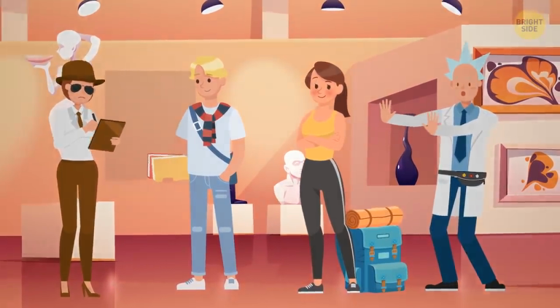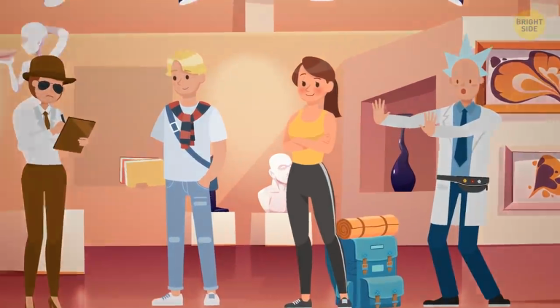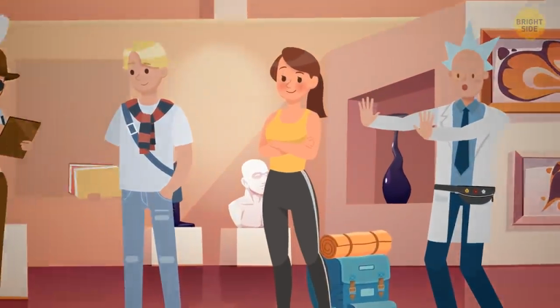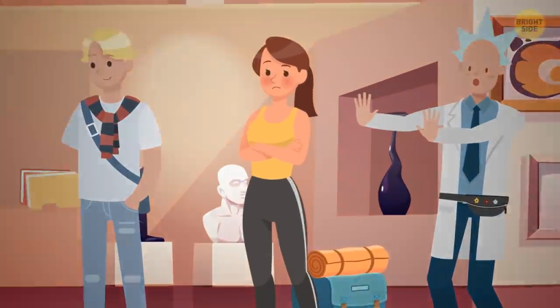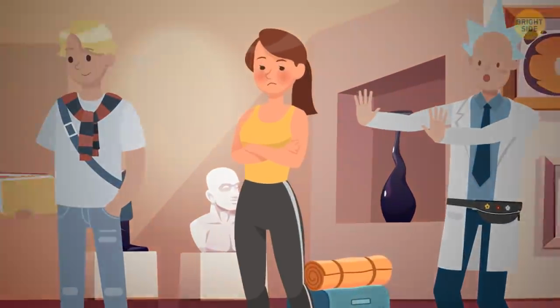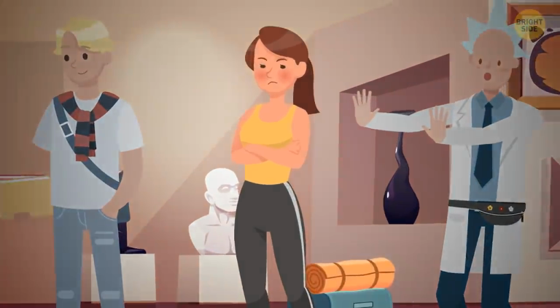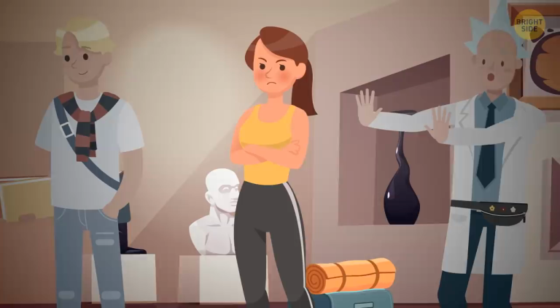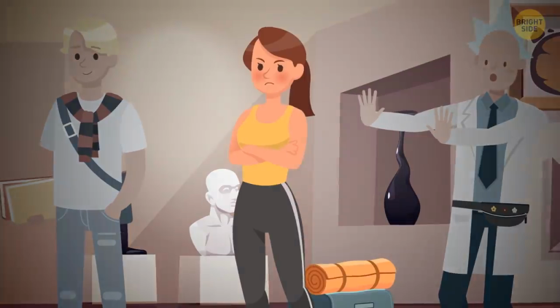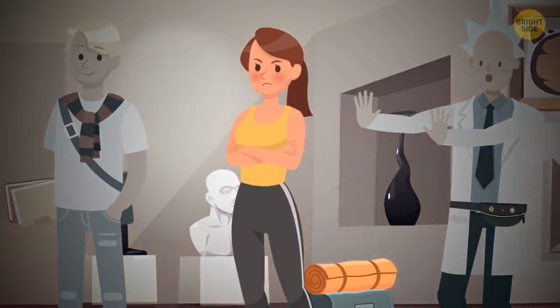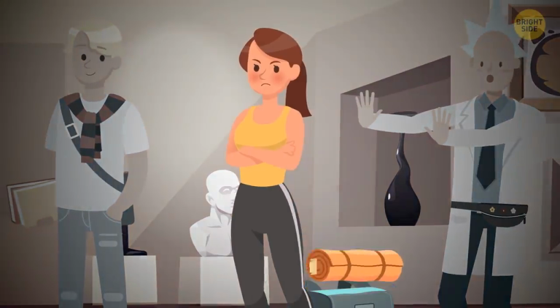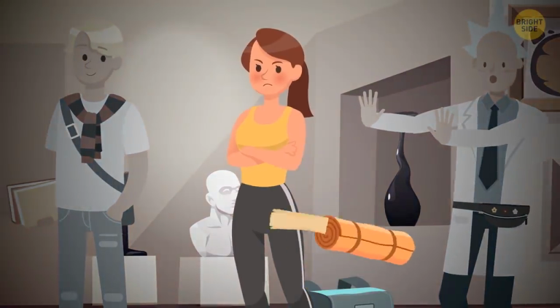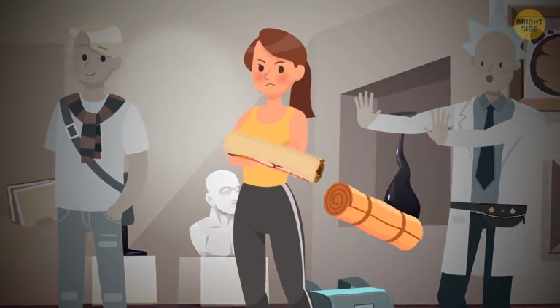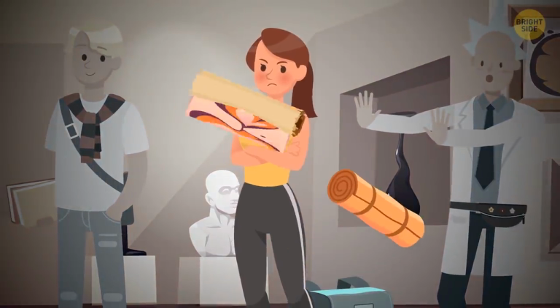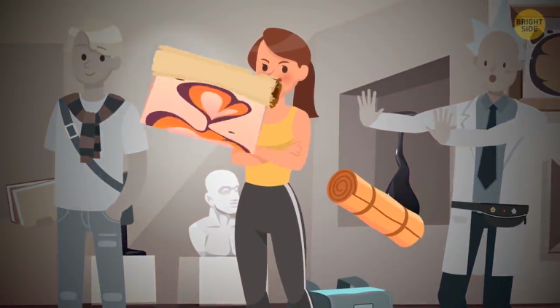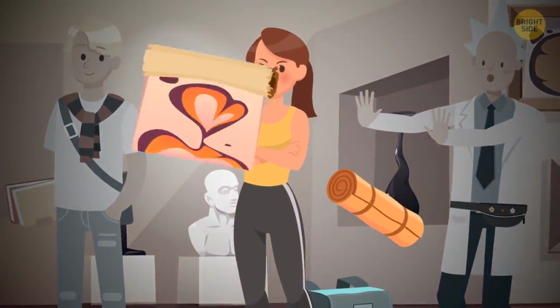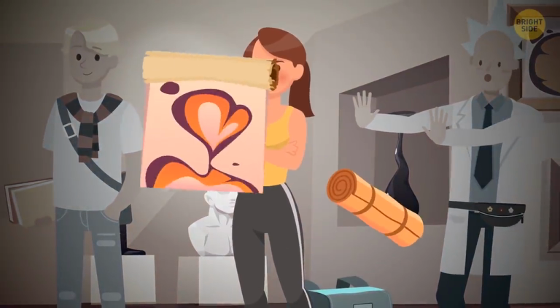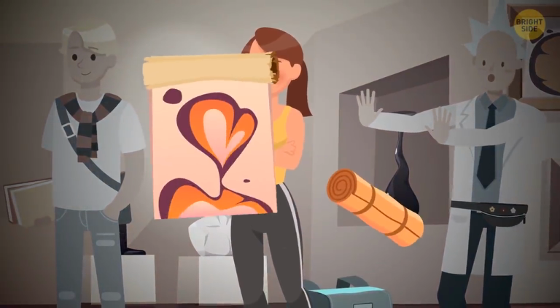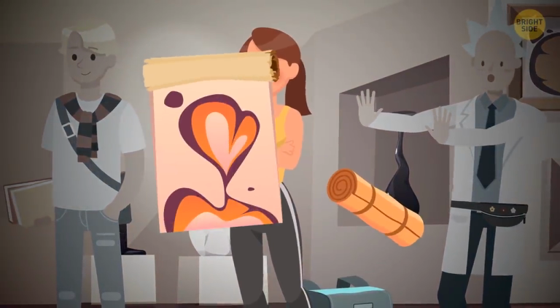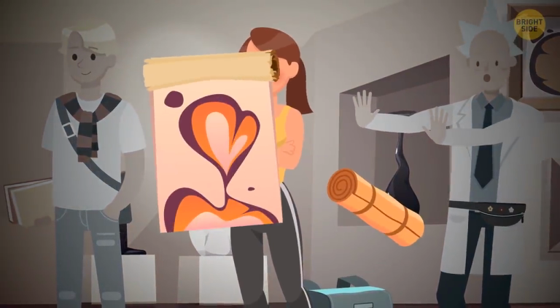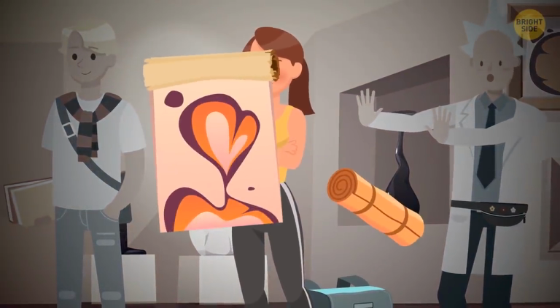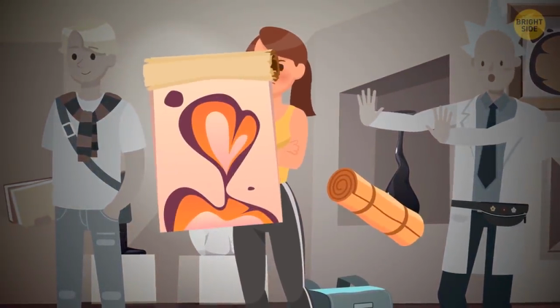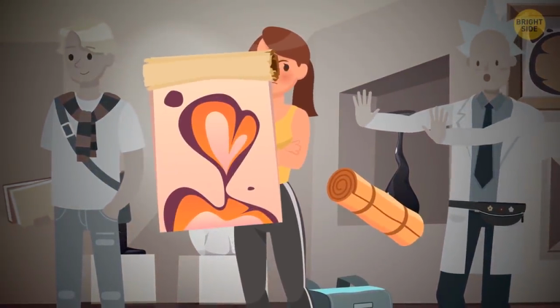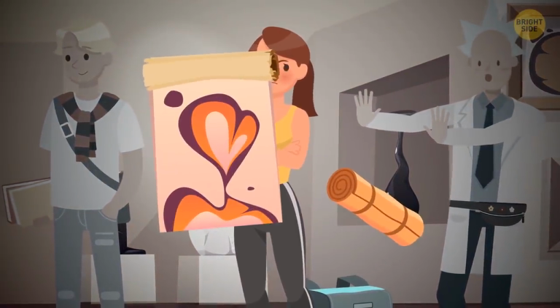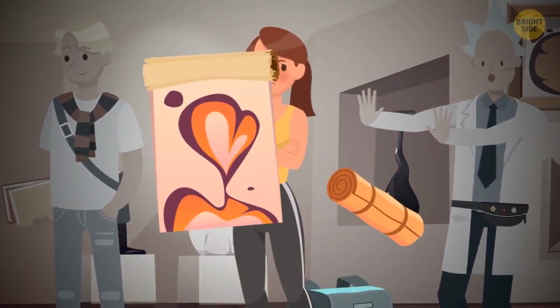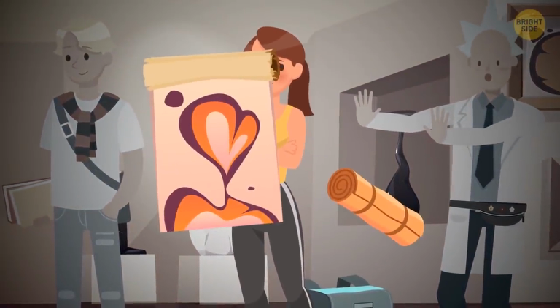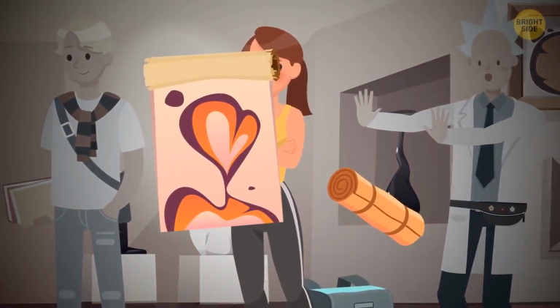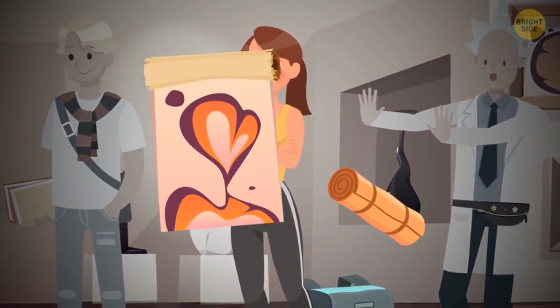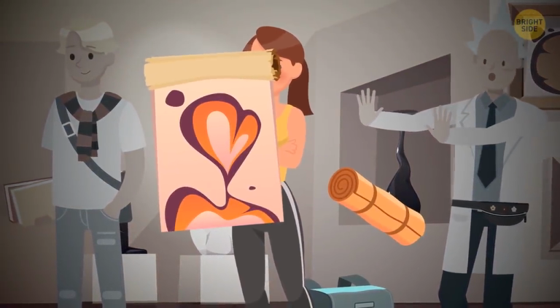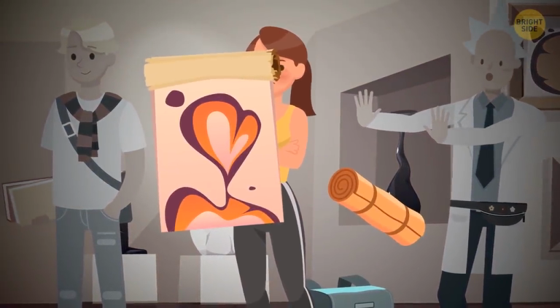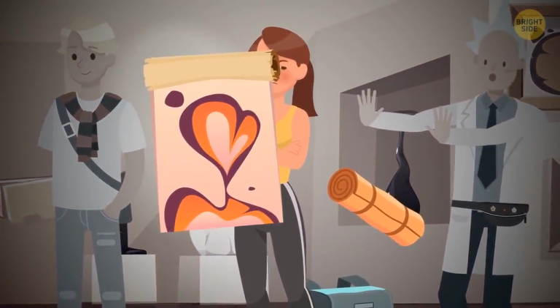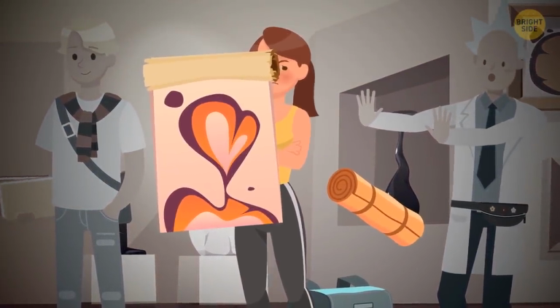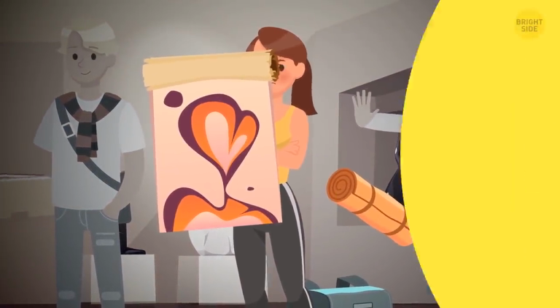It's Helen. She hid the painting inside her yoga mat, and the rest of the guys have really small backpacks.